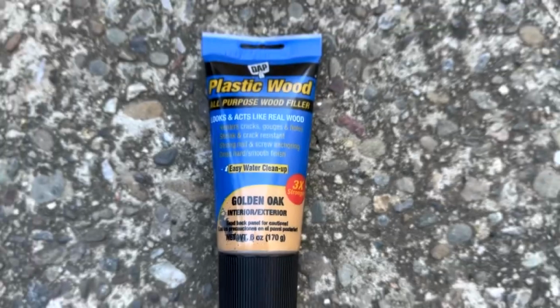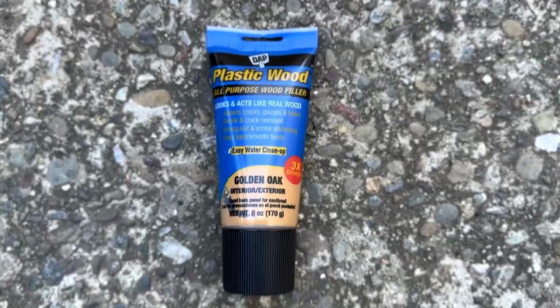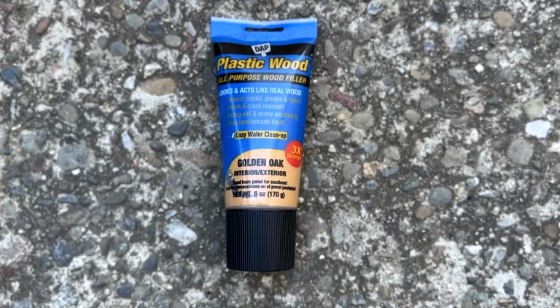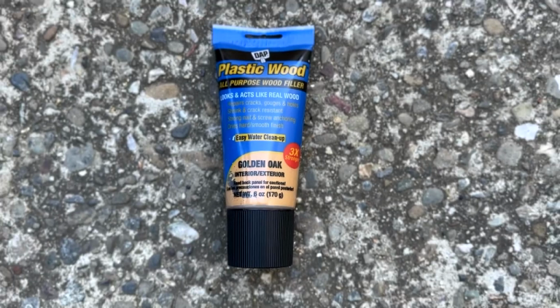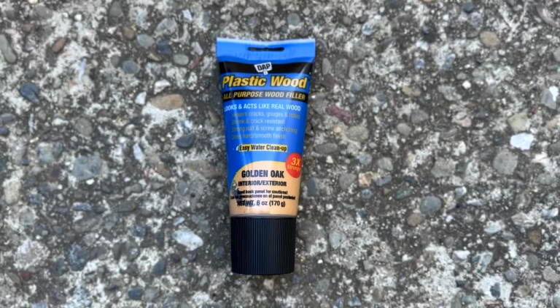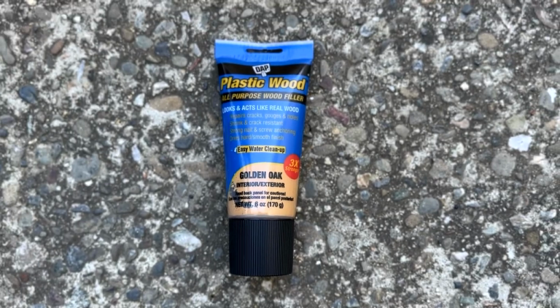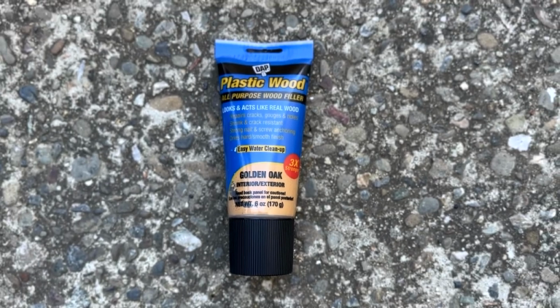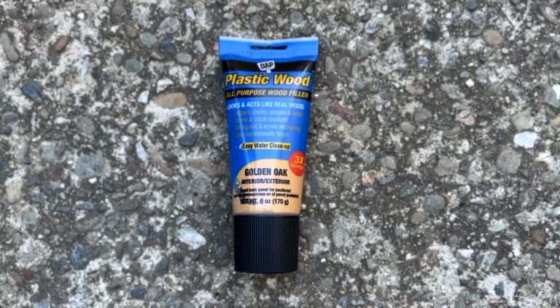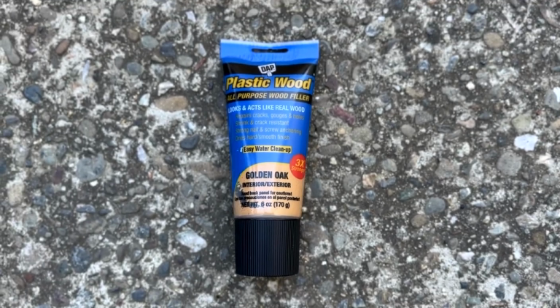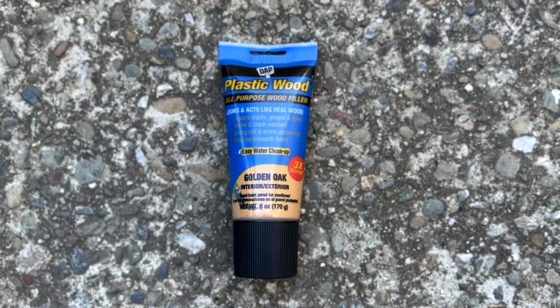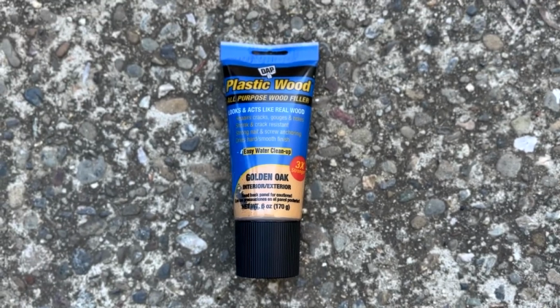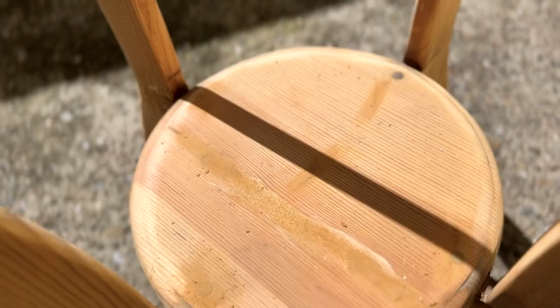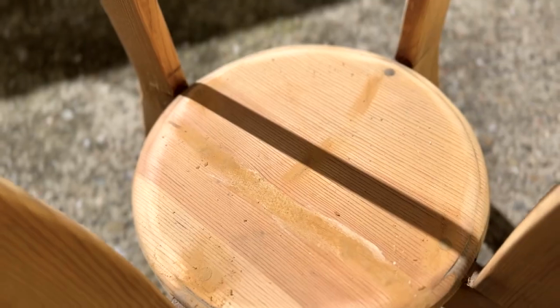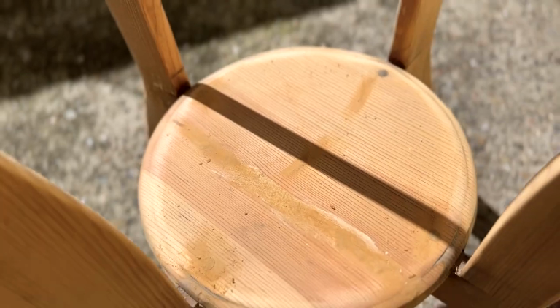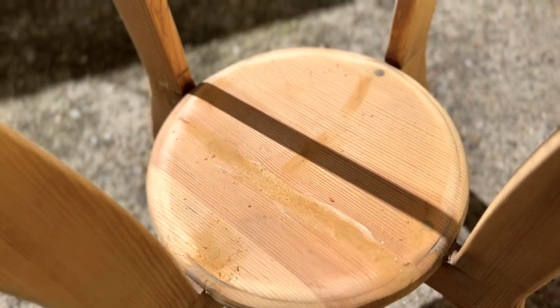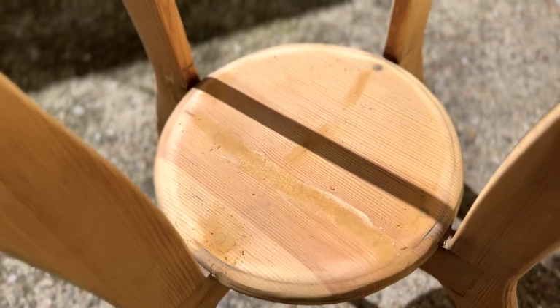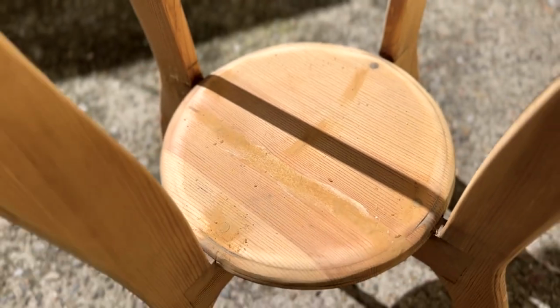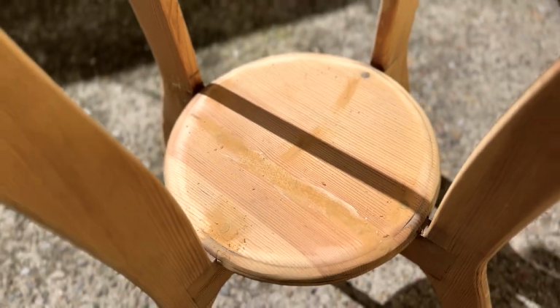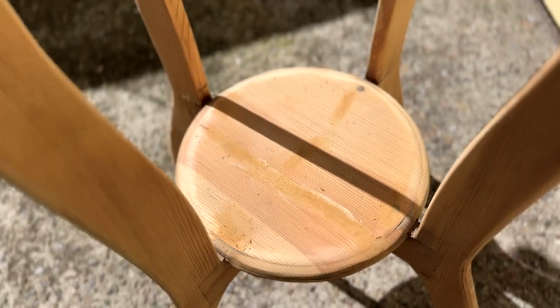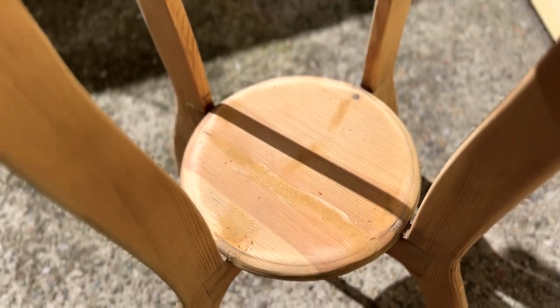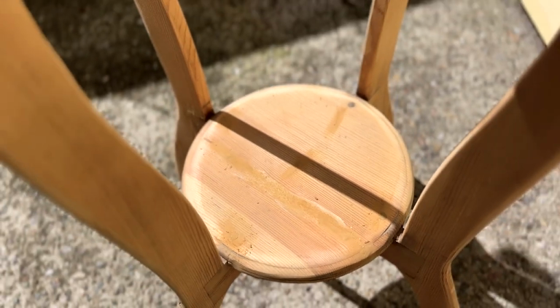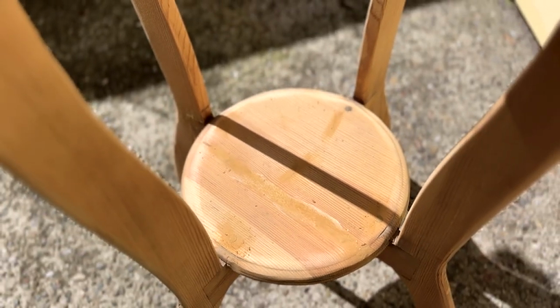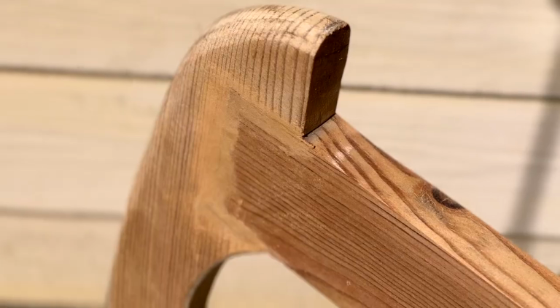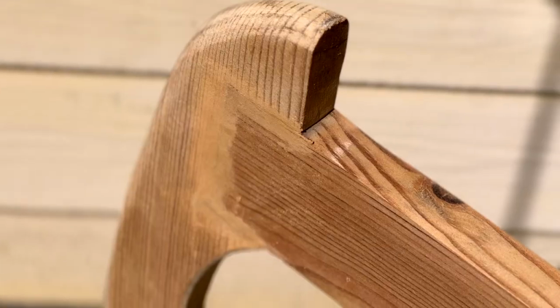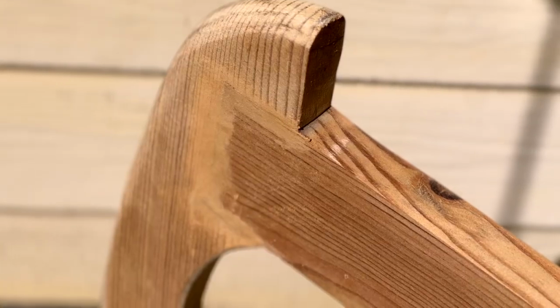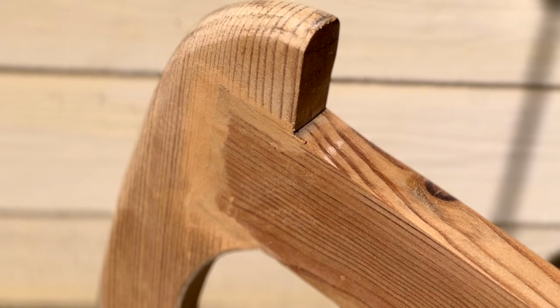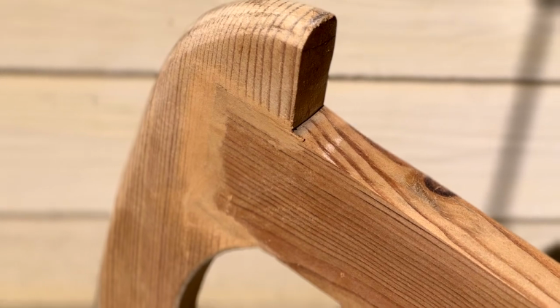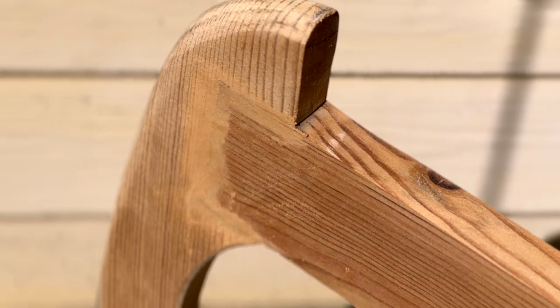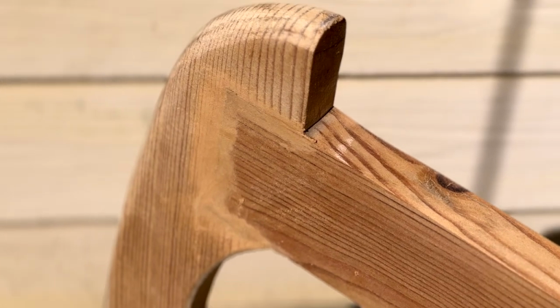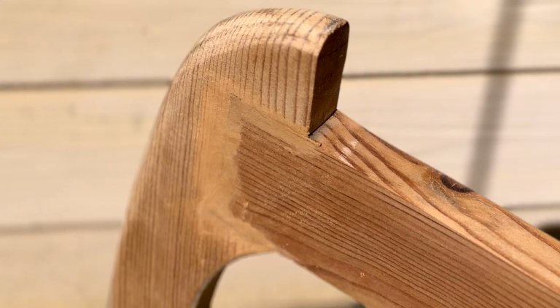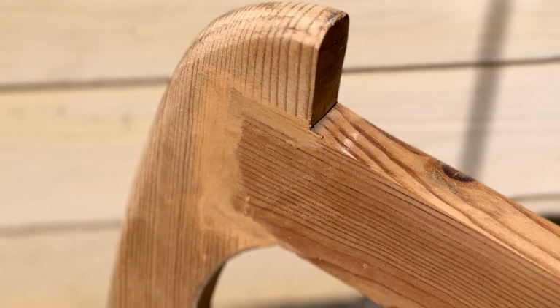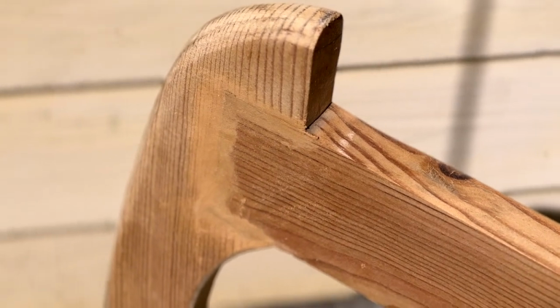Unfortunately the stand had some cracks, so I went ahead and filled them in with some plastic wood and then sanded it smooth once it had dried.